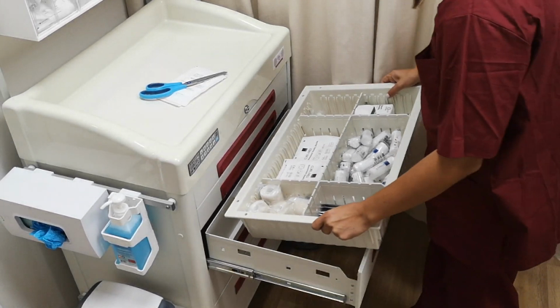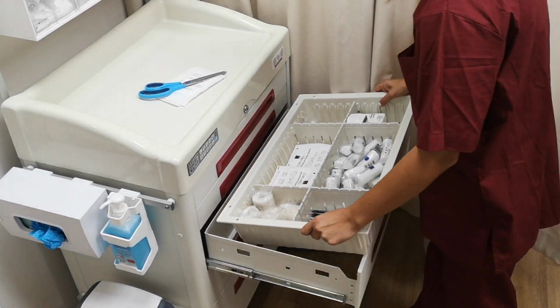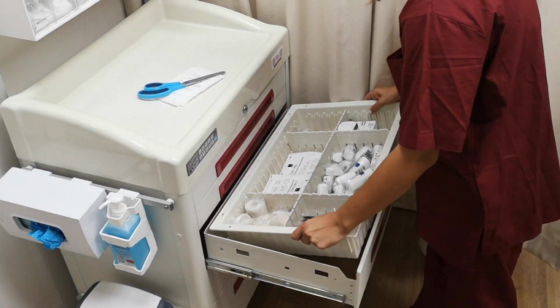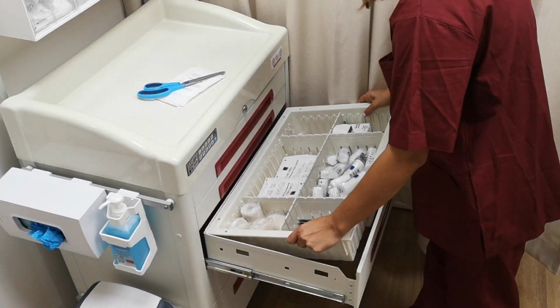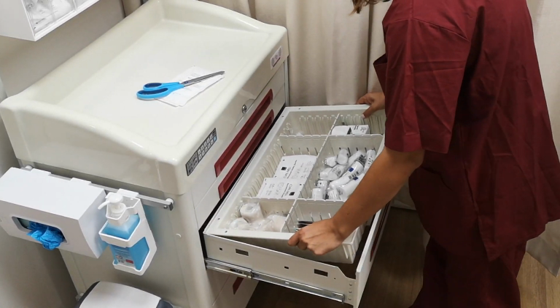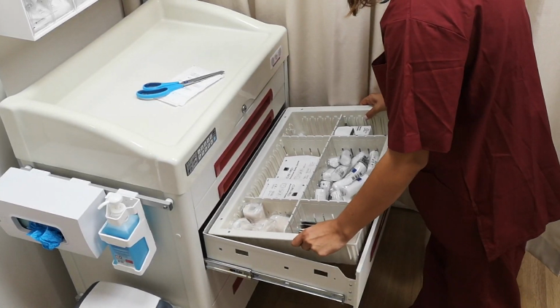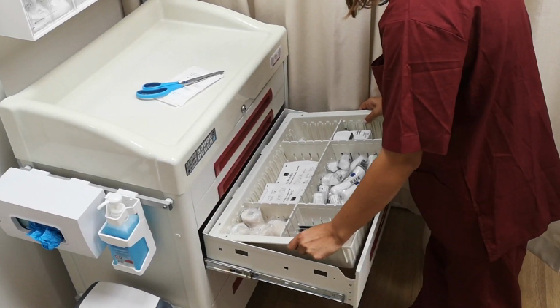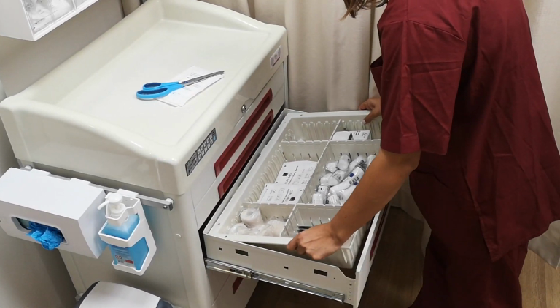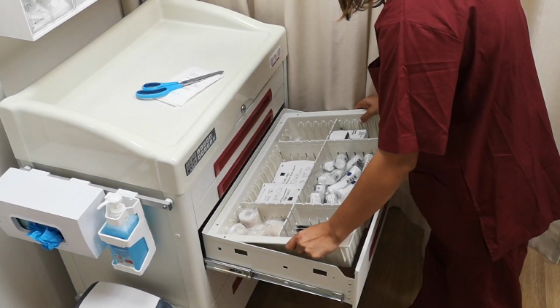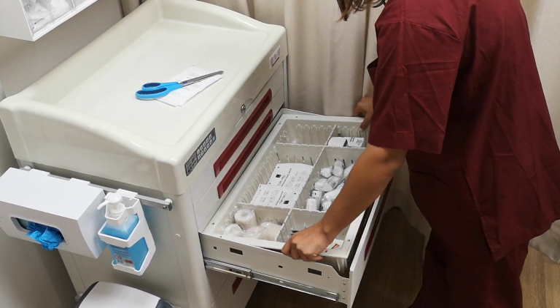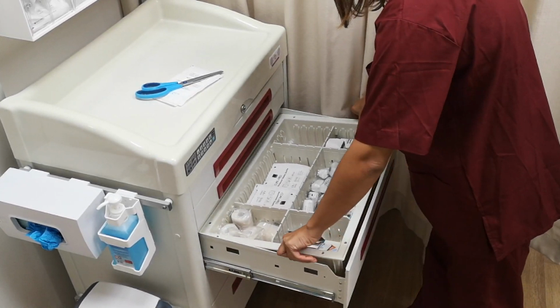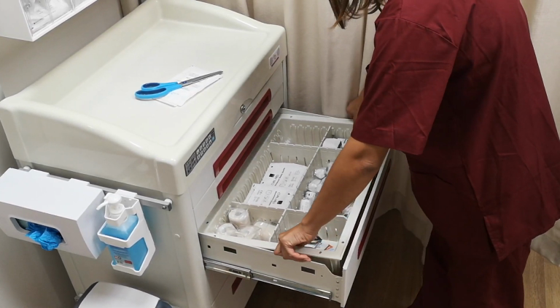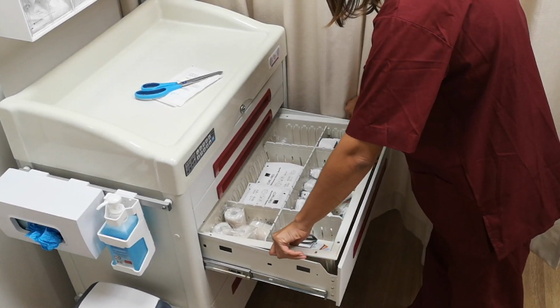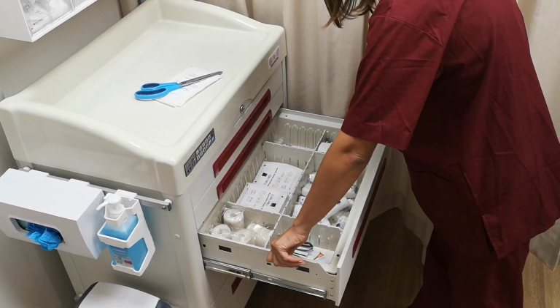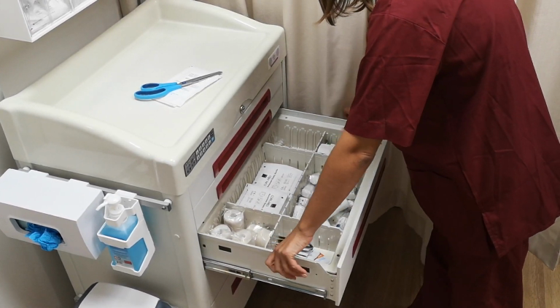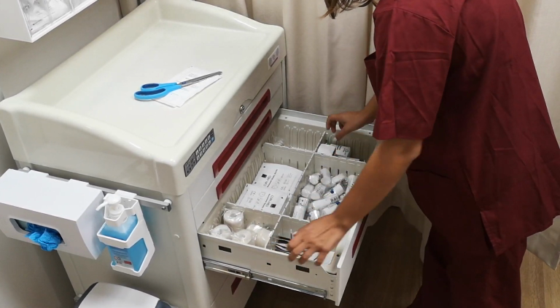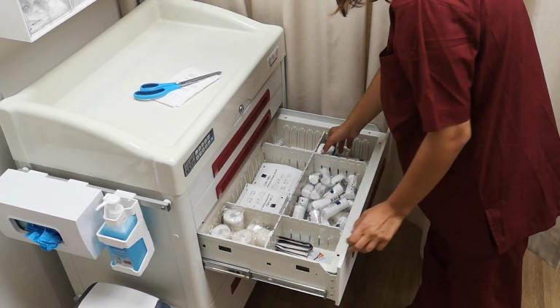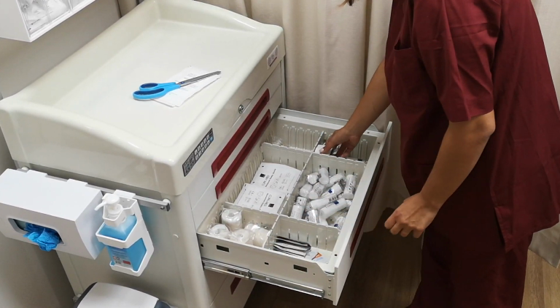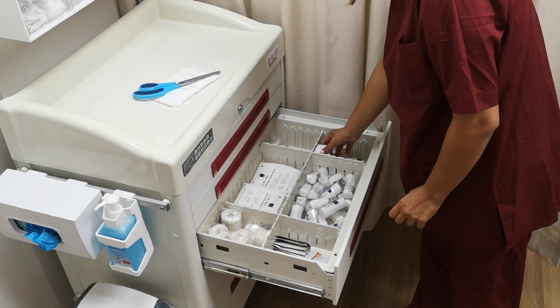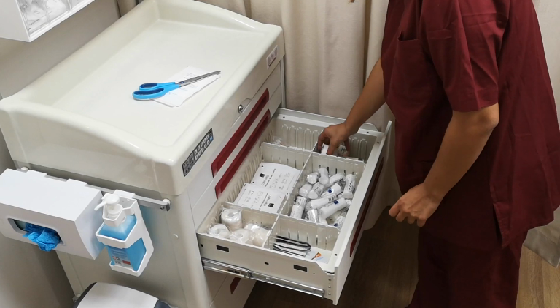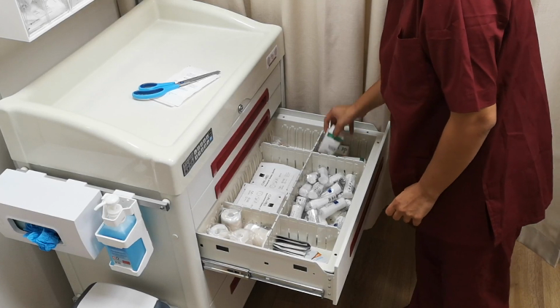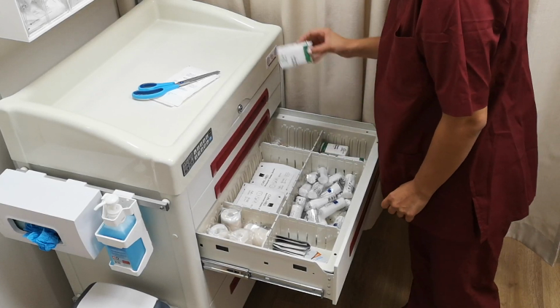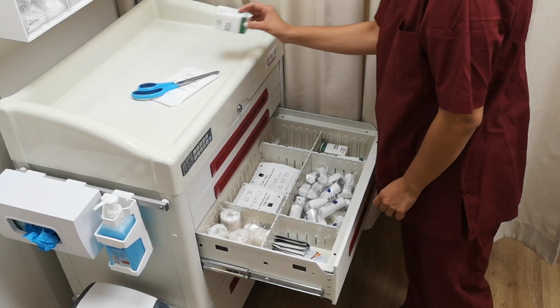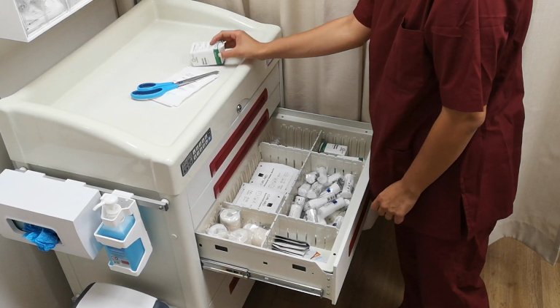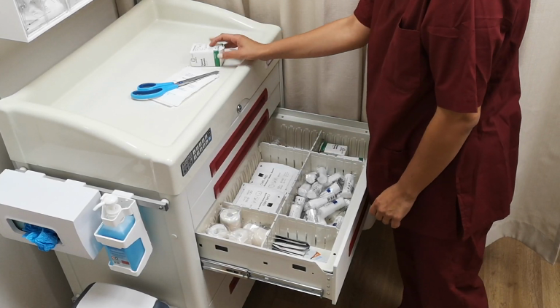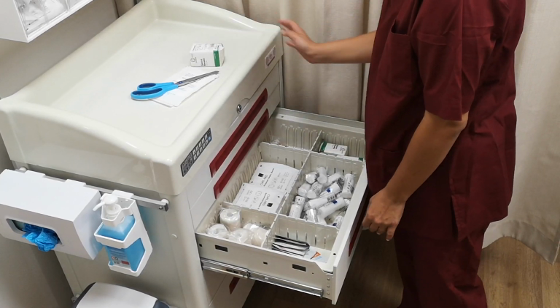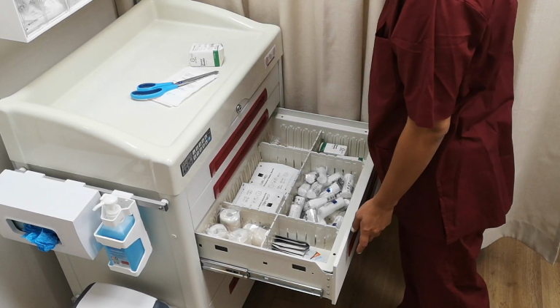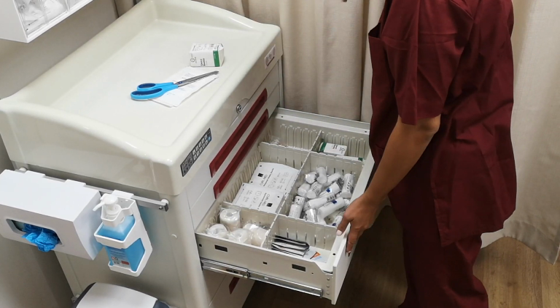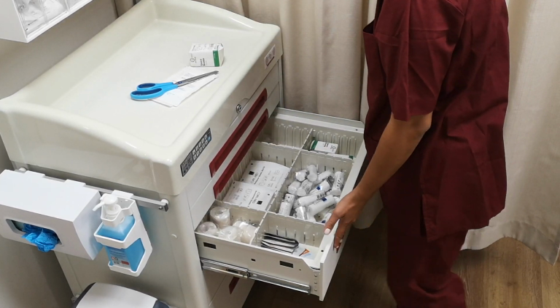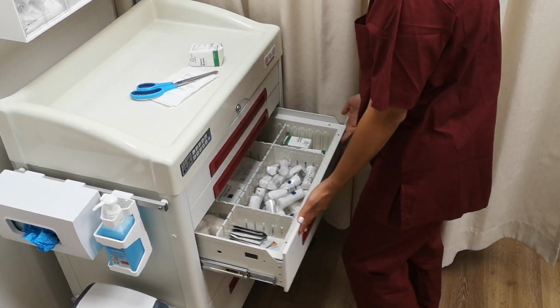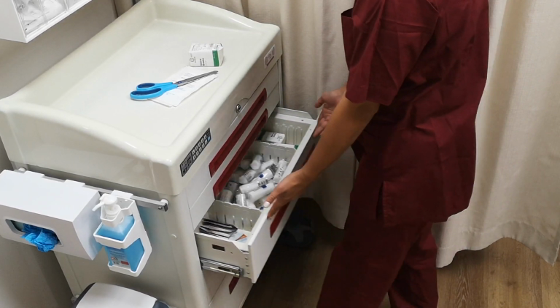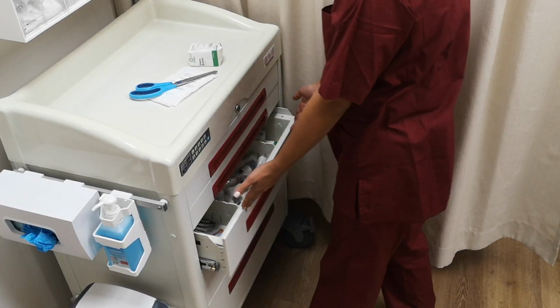The nurse will return to the treatment room, open the cart and slide the tray back to its original position, fully supplied.